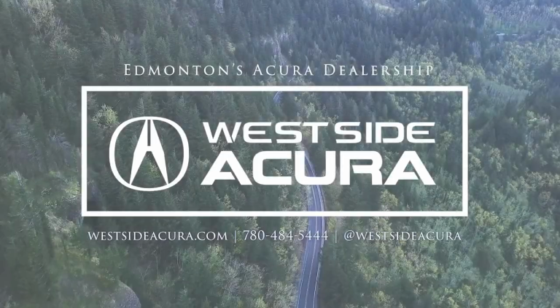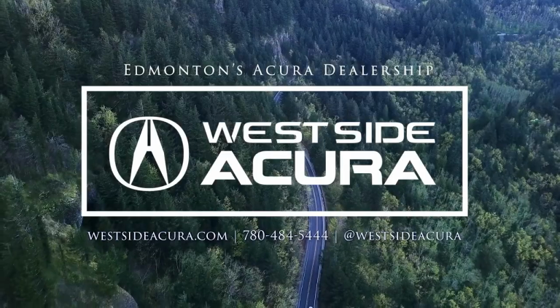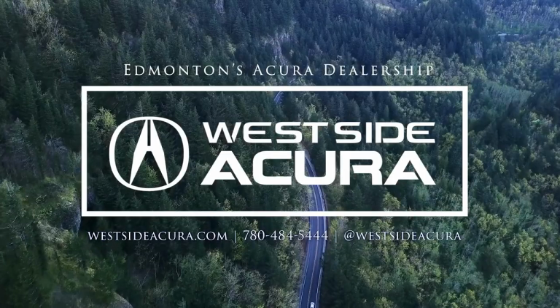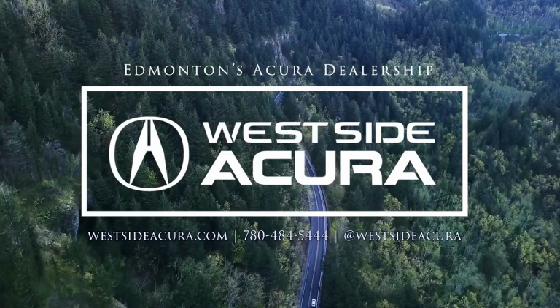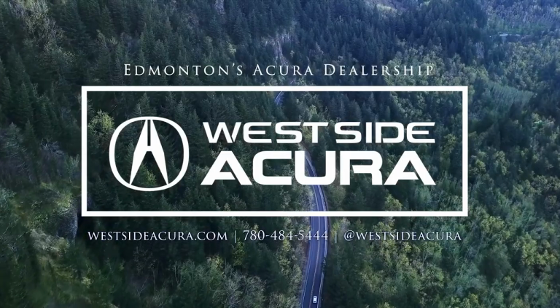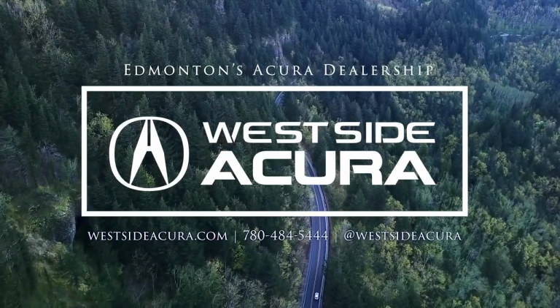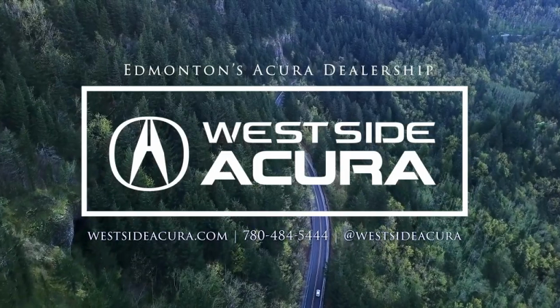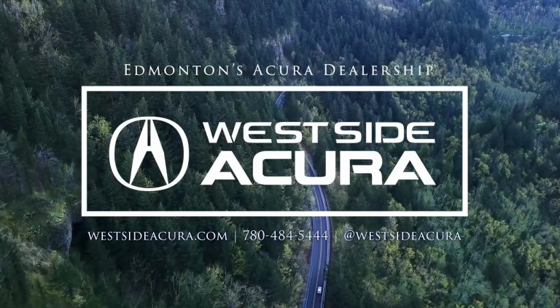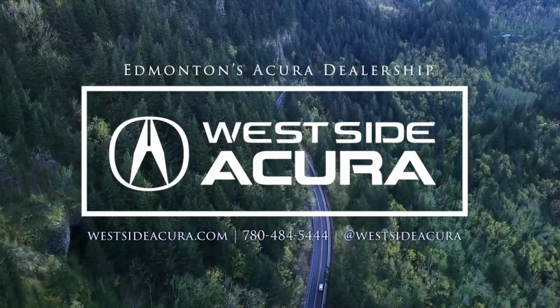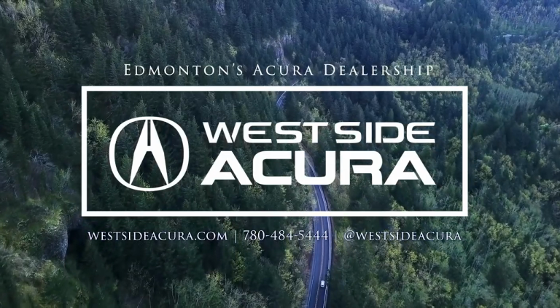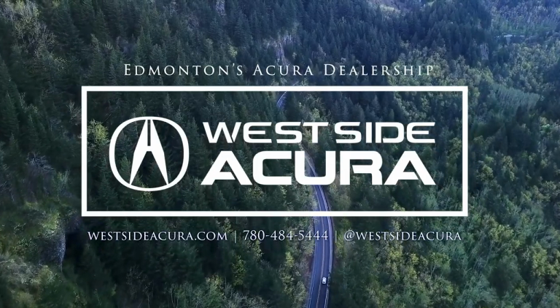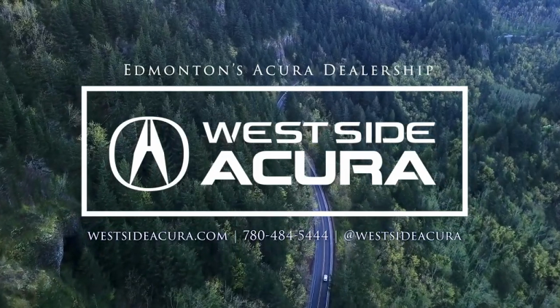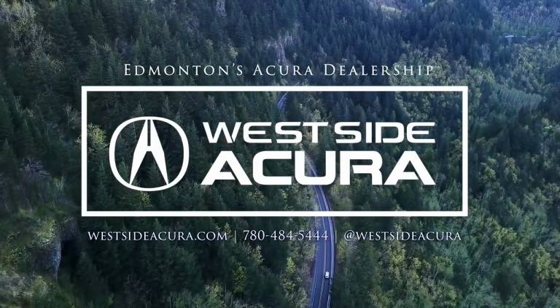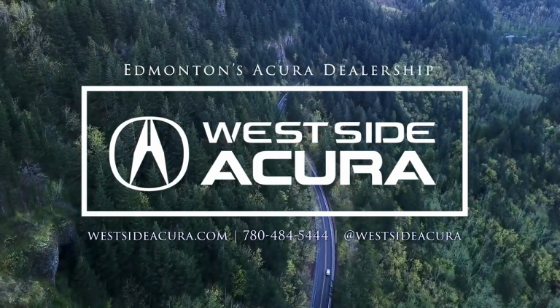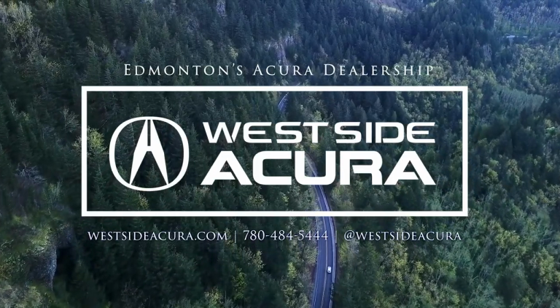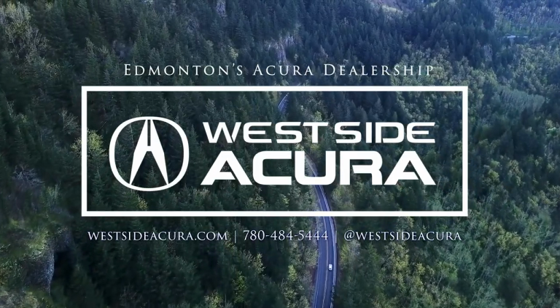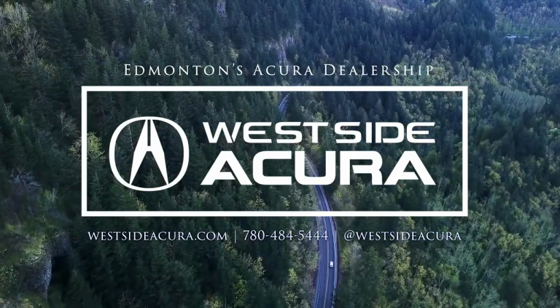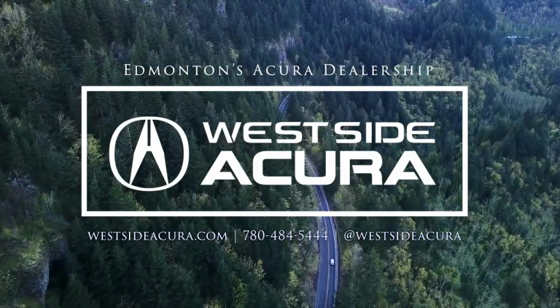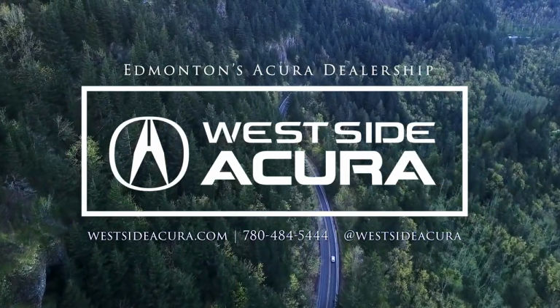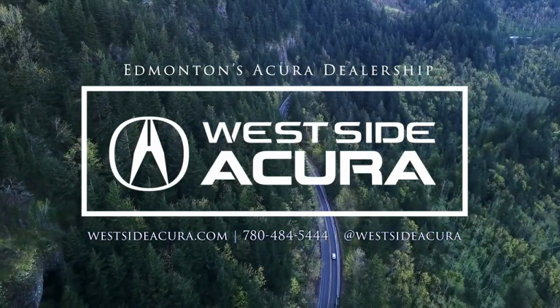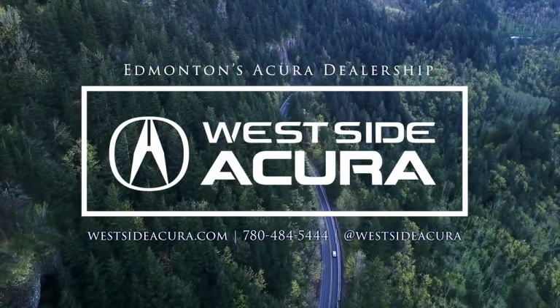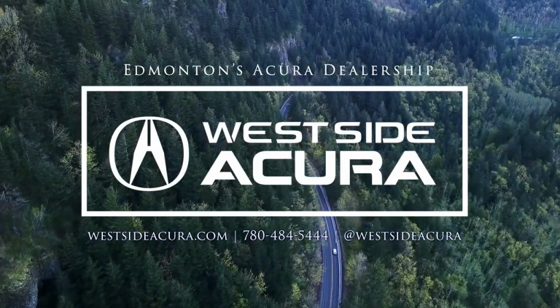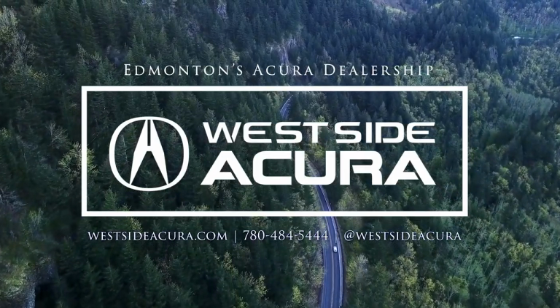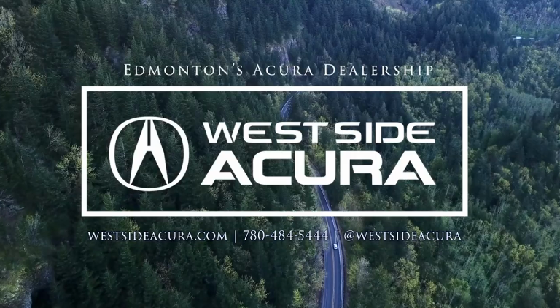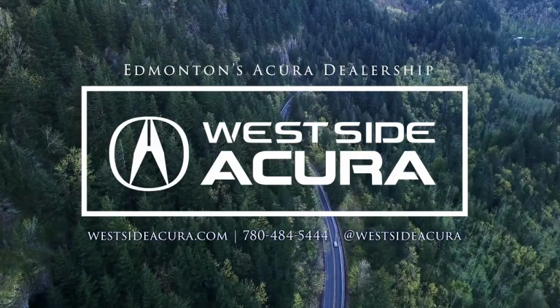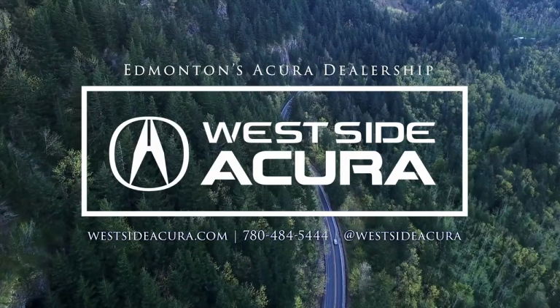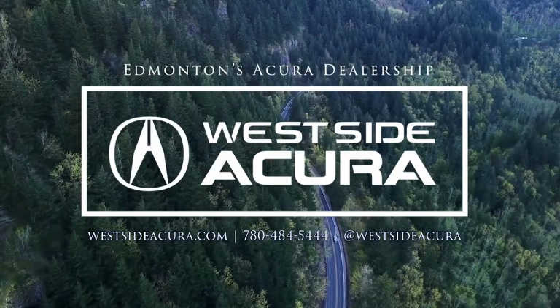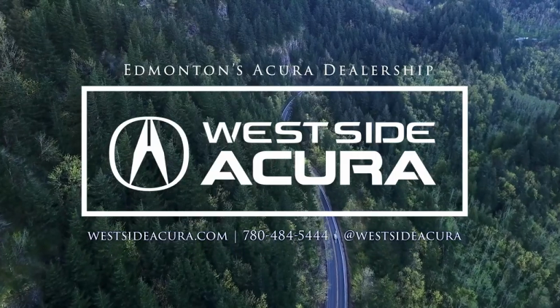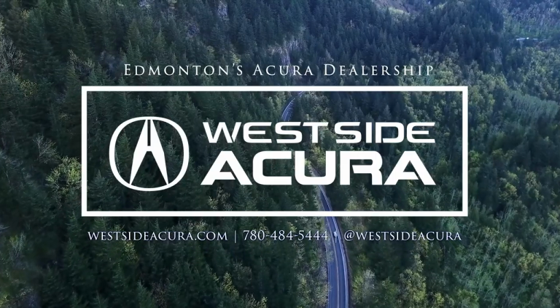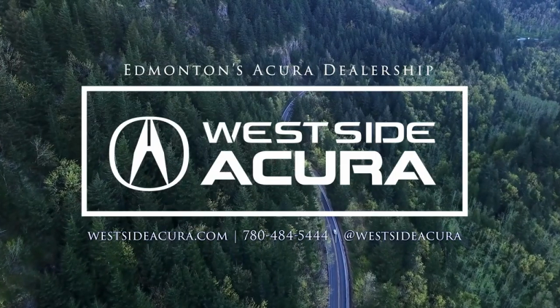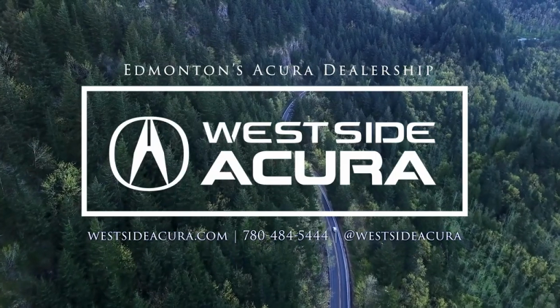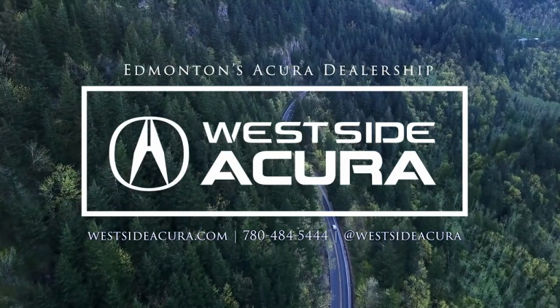Interested in this vehicle? Come into the dealership, give us a call, or check out our website at westsideacura.com.